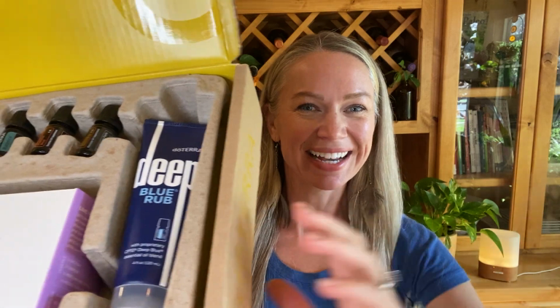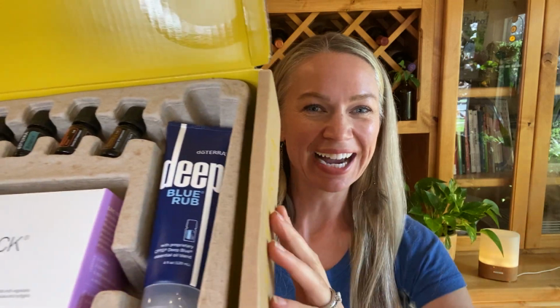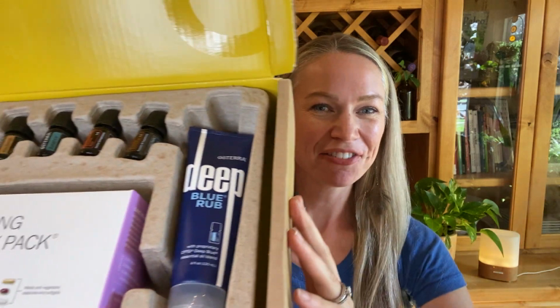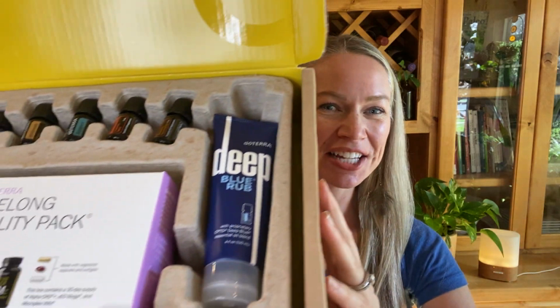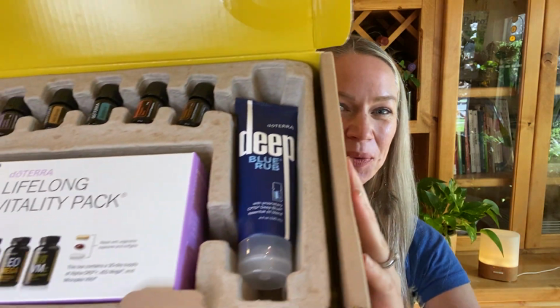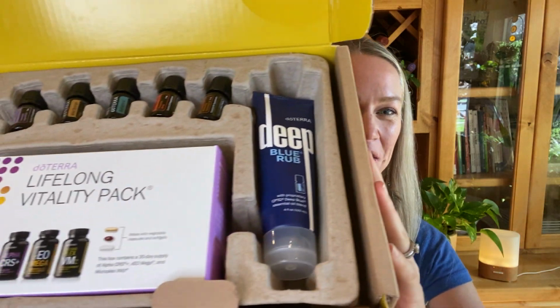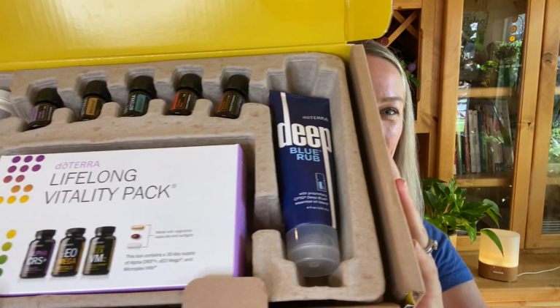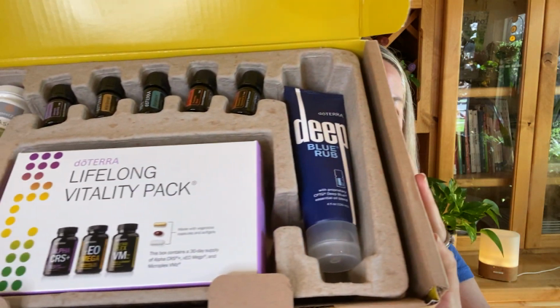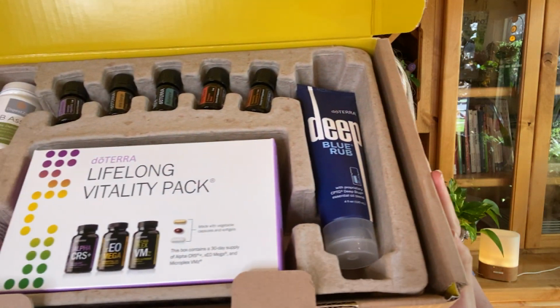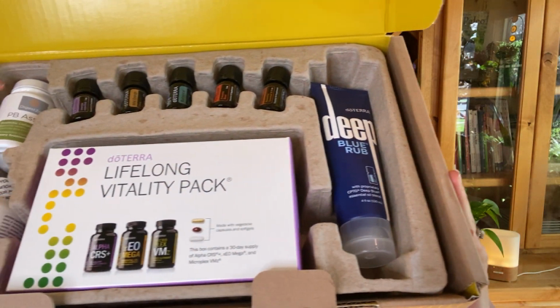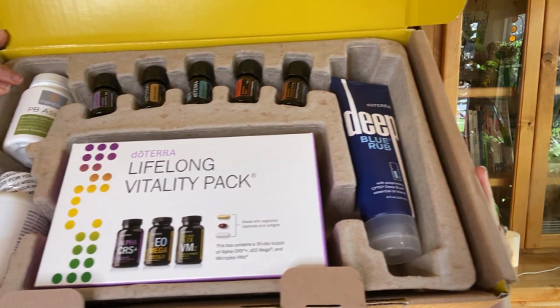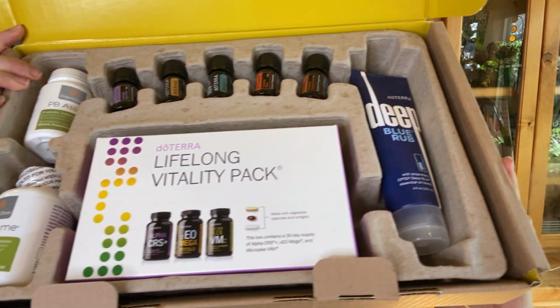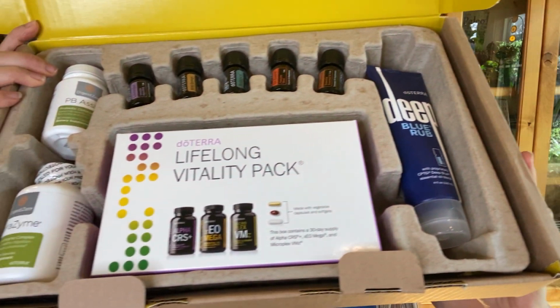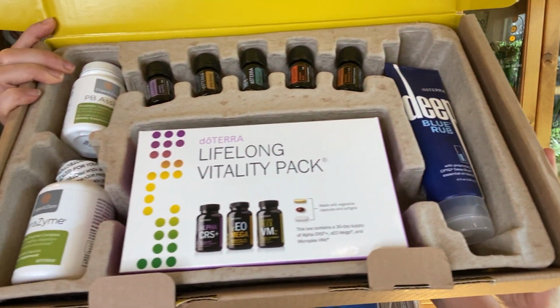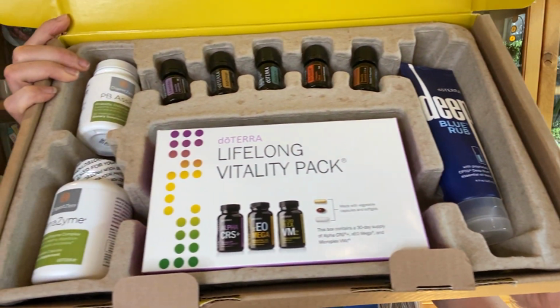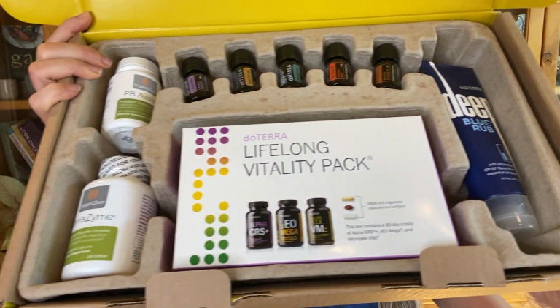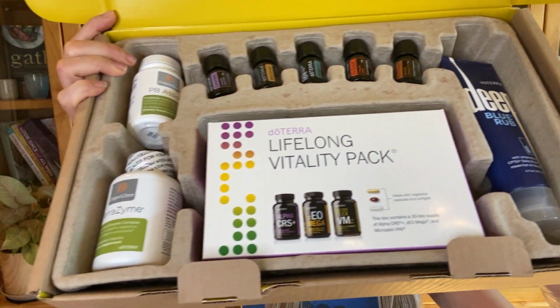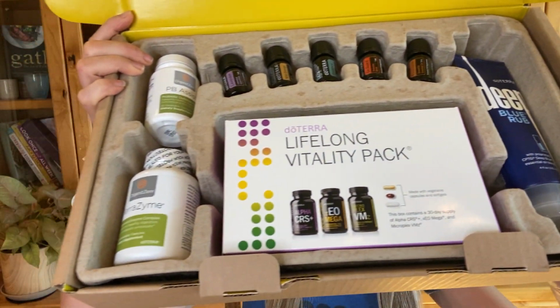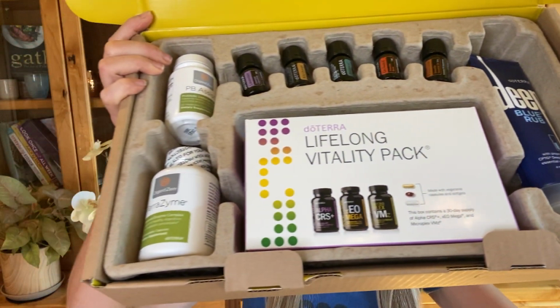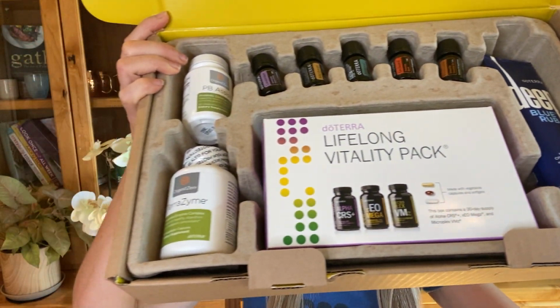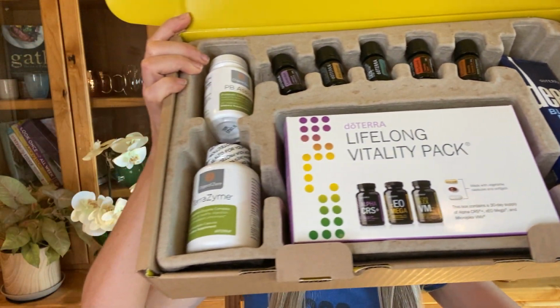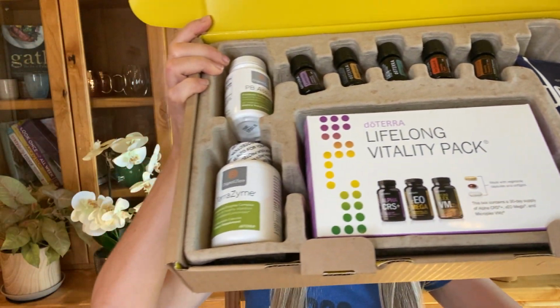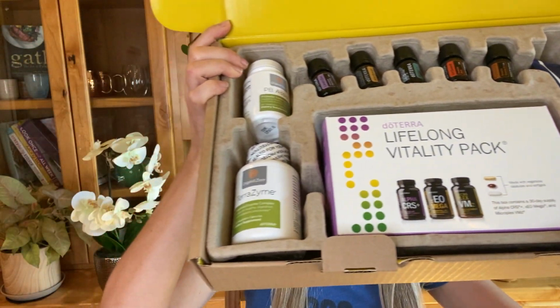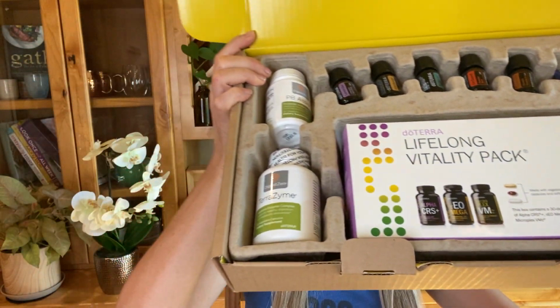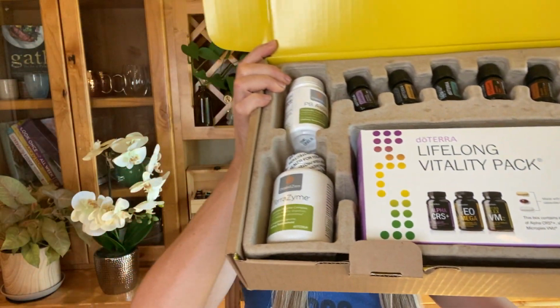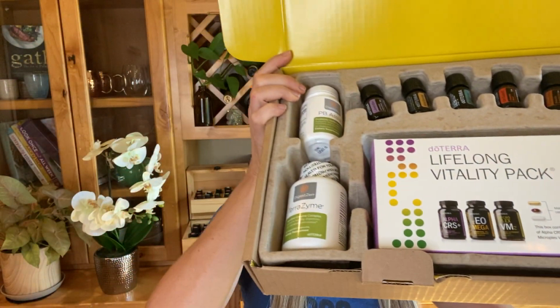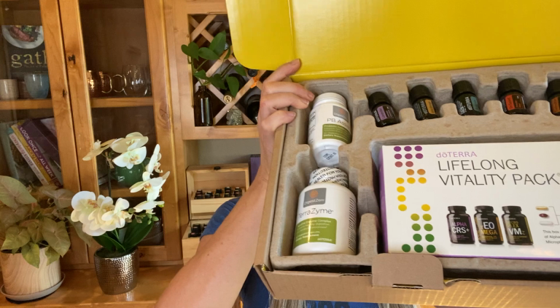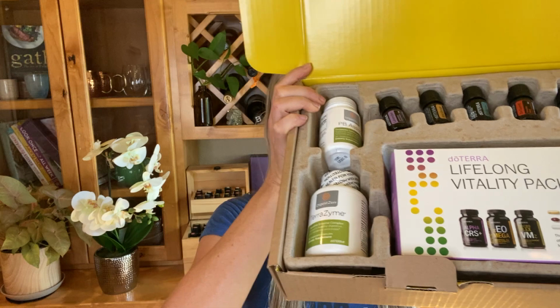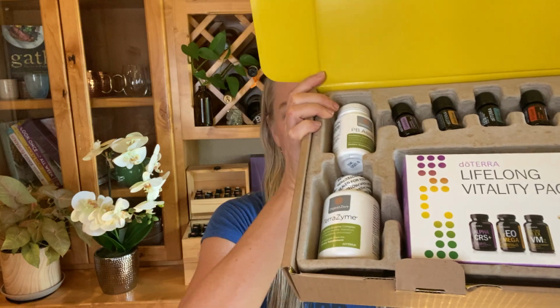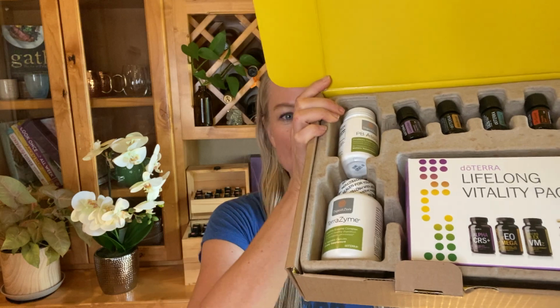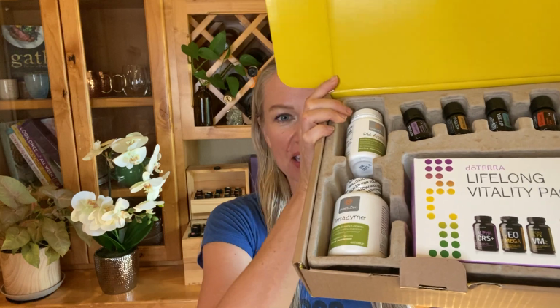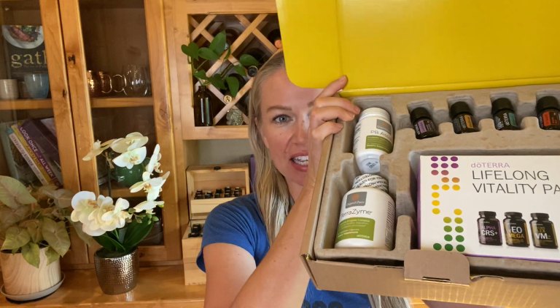Hi friends, welcome back. Regal Smith here. Today I'm going to share with you how to use doTERRA's Healthy Habits Kit.